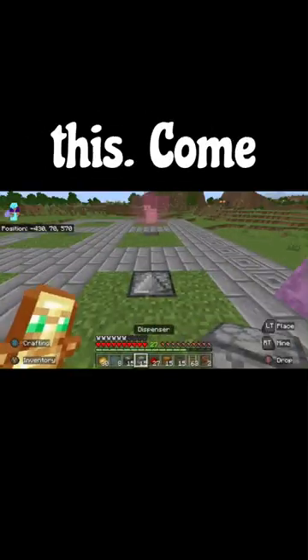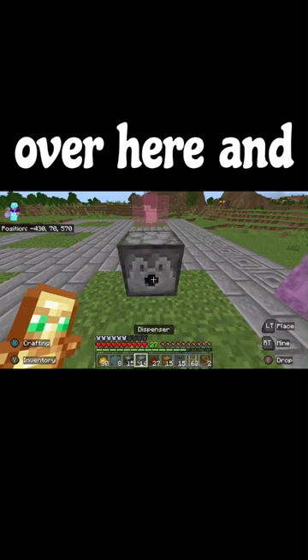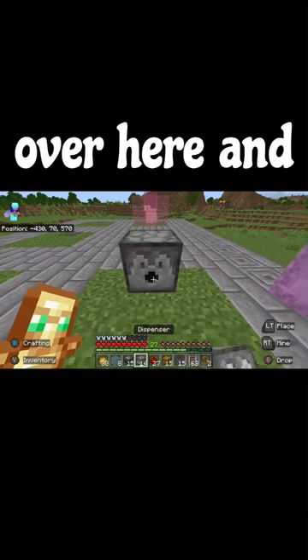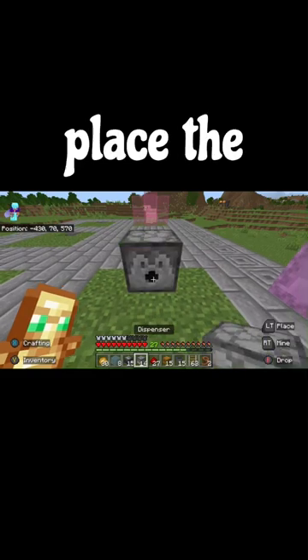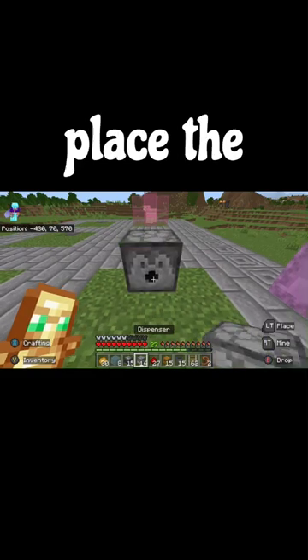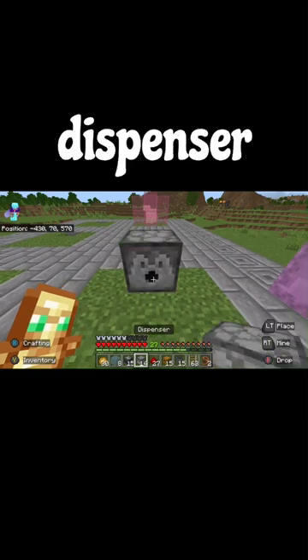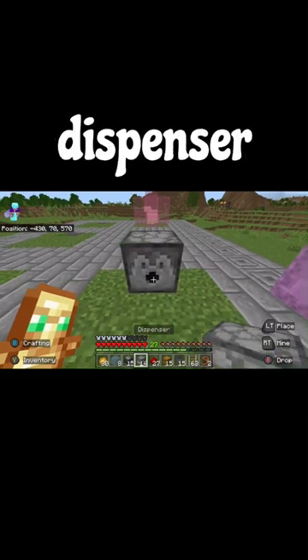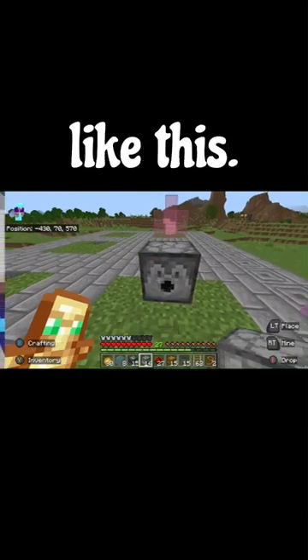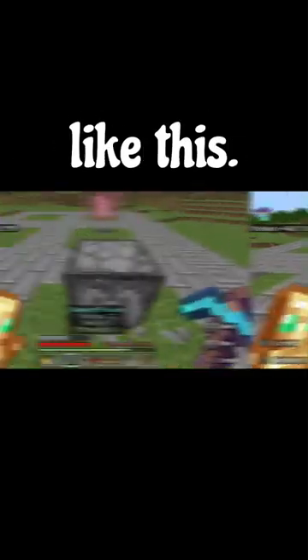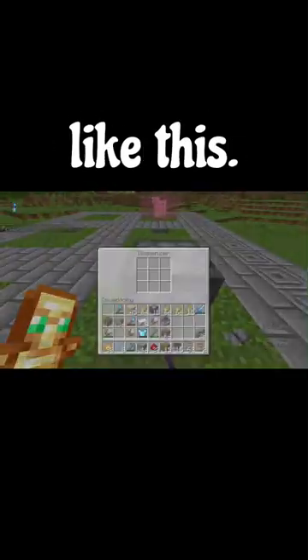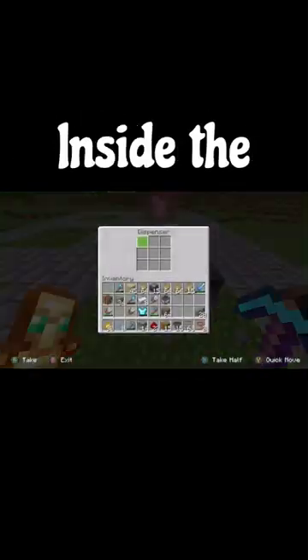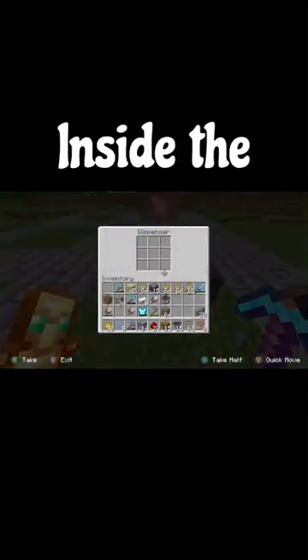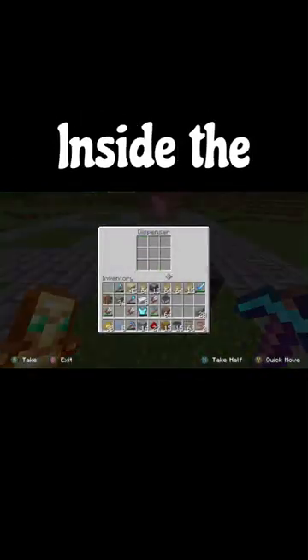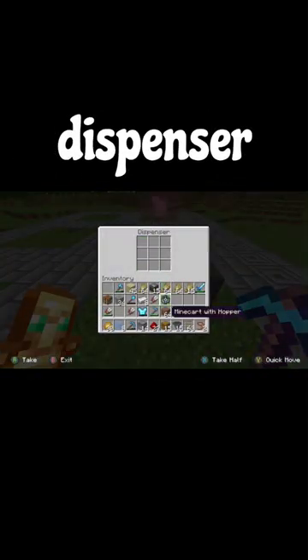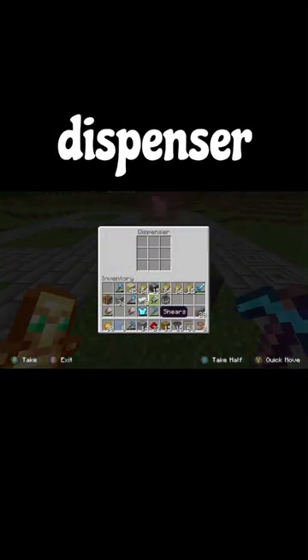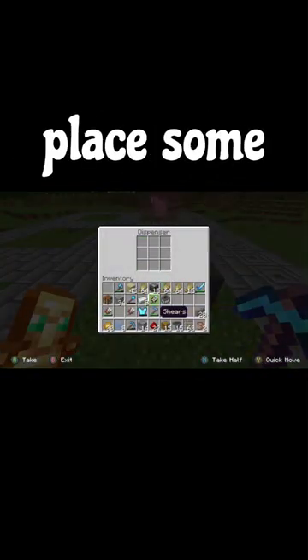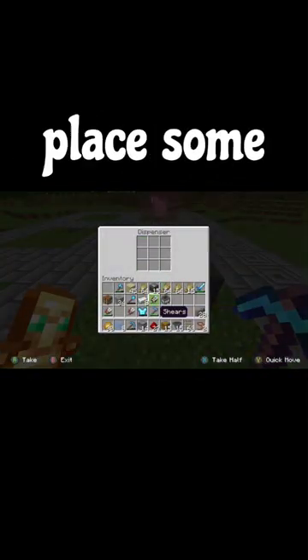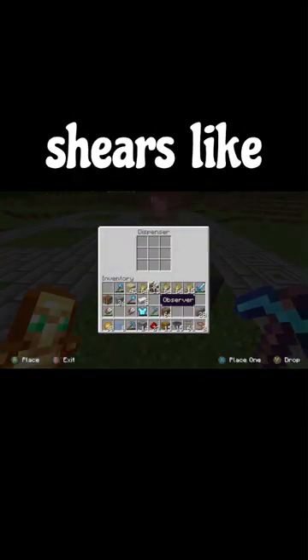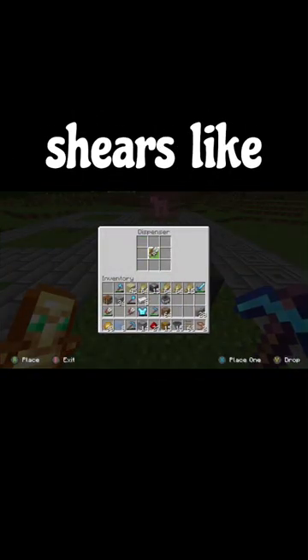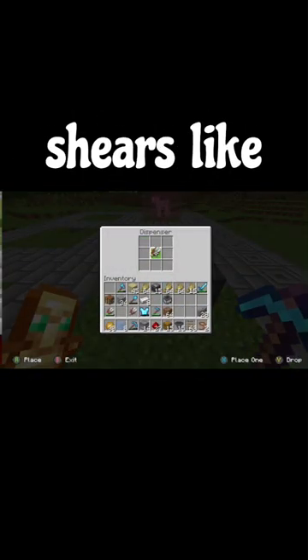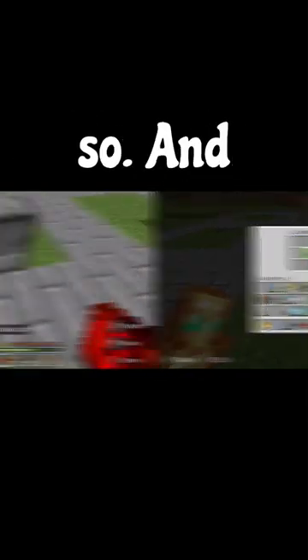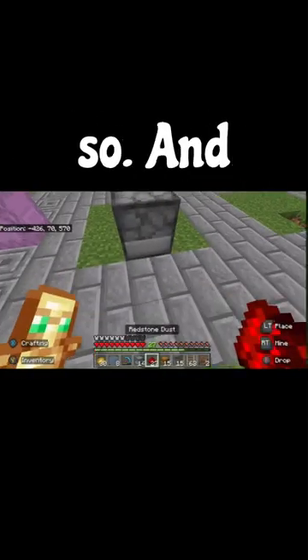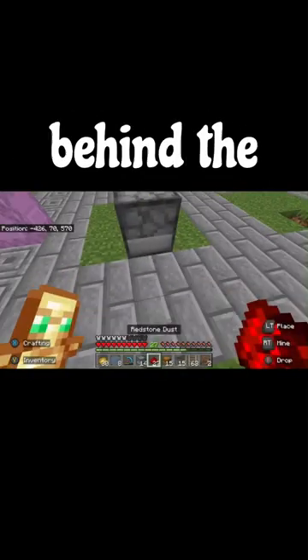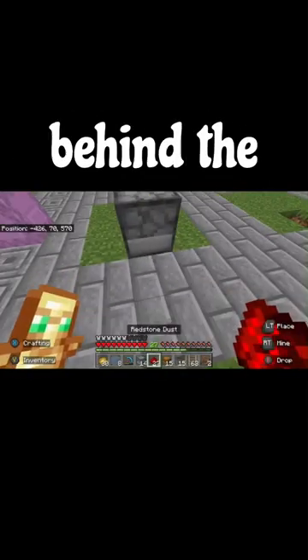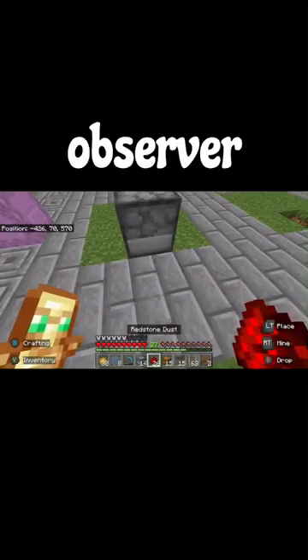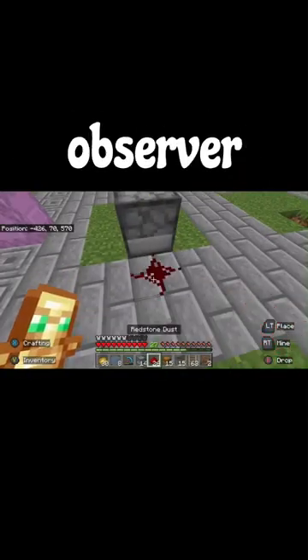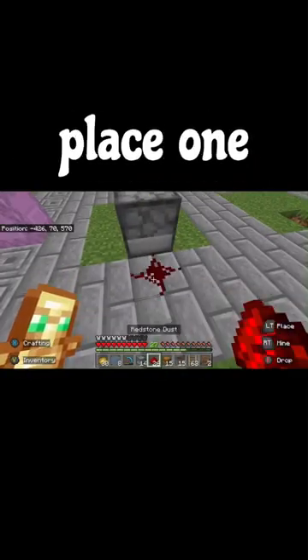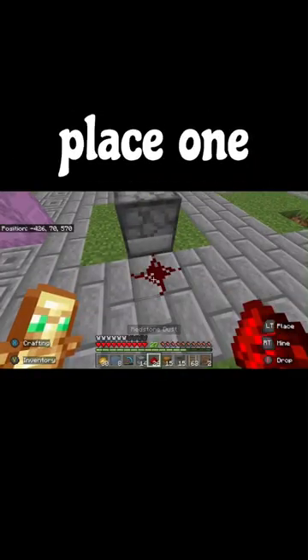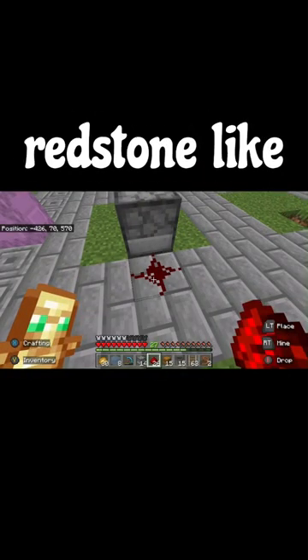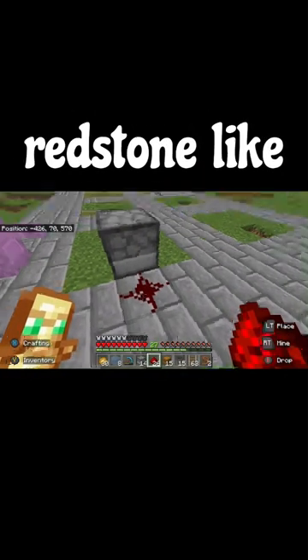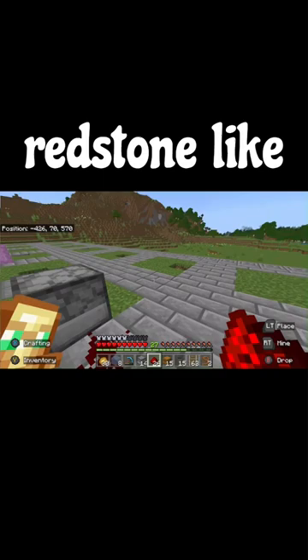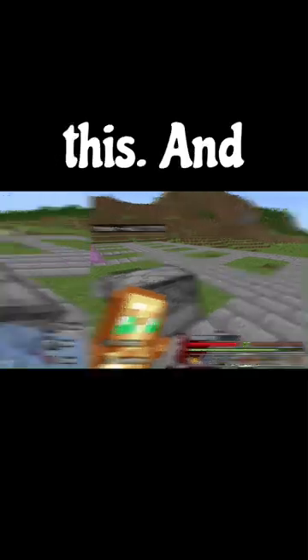Come over here and place the dispenser like this. Inside the dispenser, place some shears like so. And behind the observer, place one redstone like this.